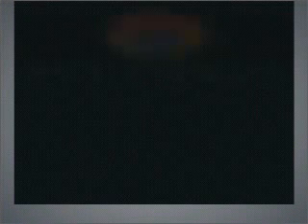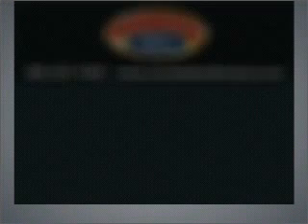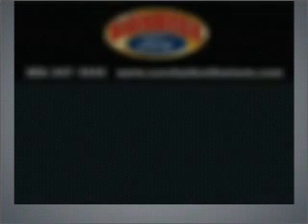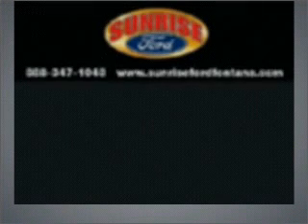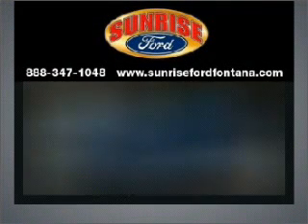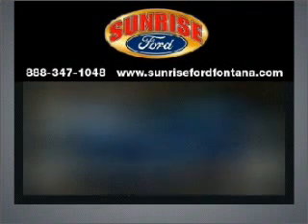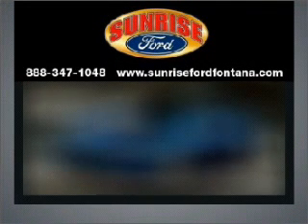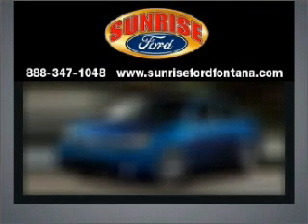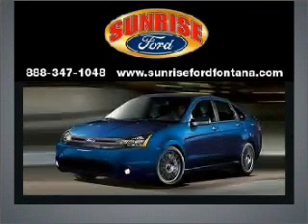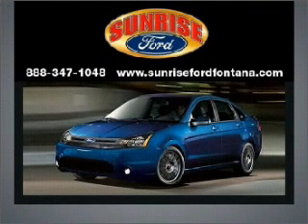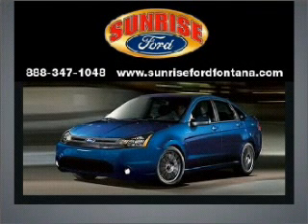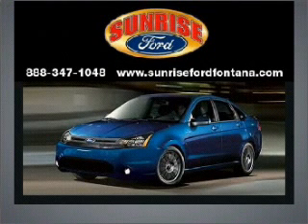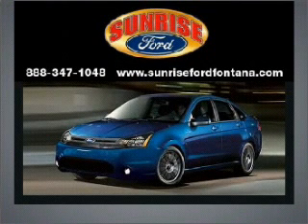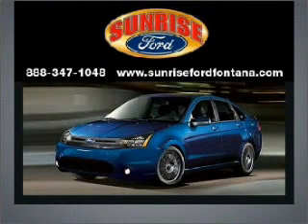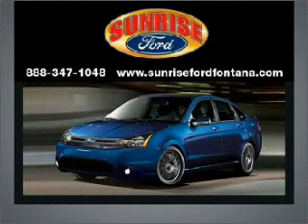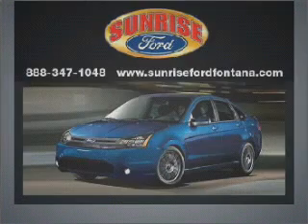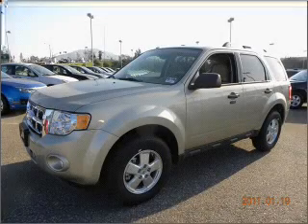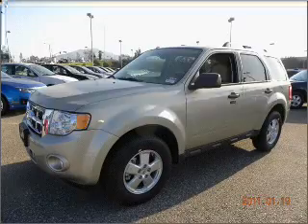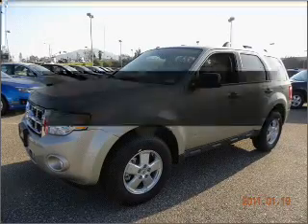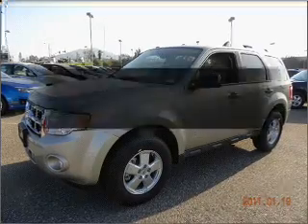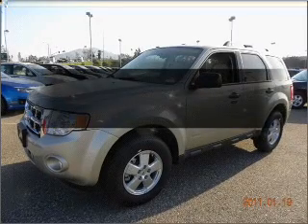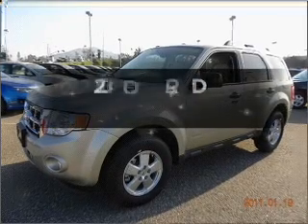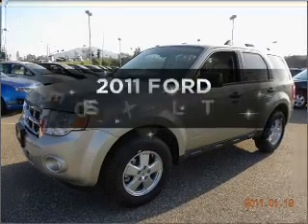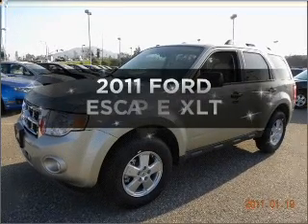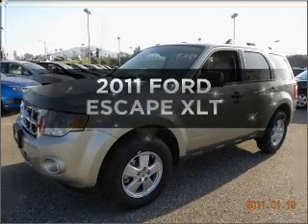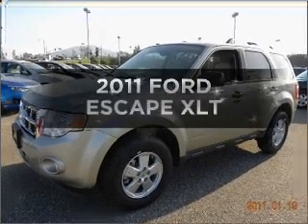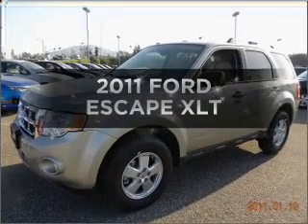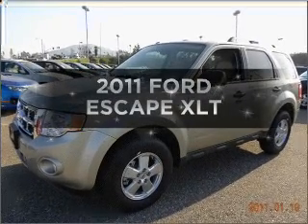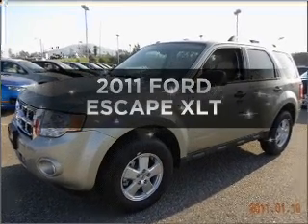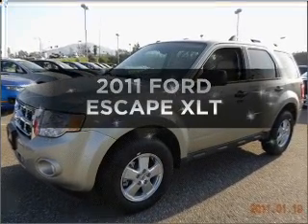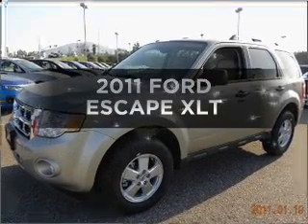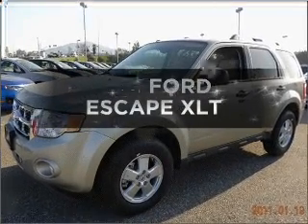Sunrise Ford, where integrity has meaning. Introducing the 2011 Ford Escape.